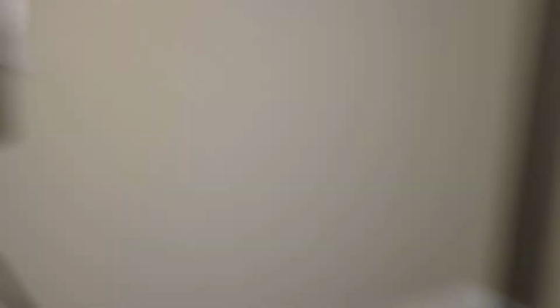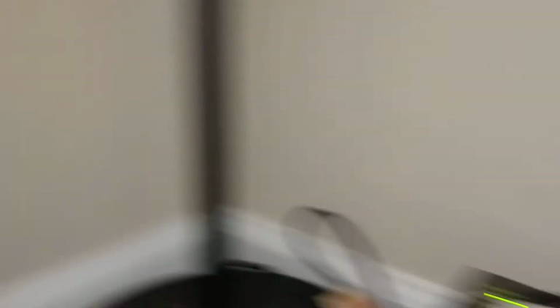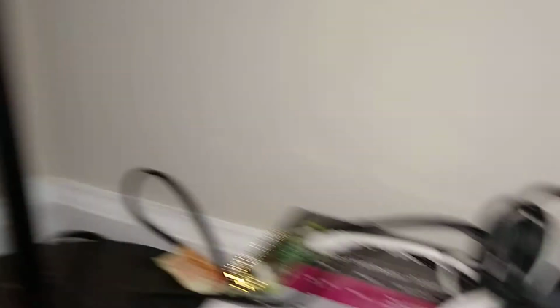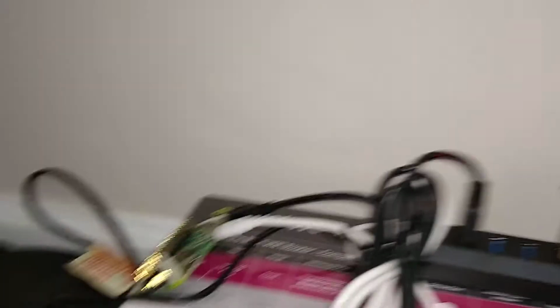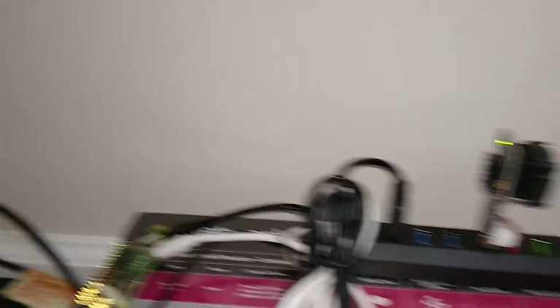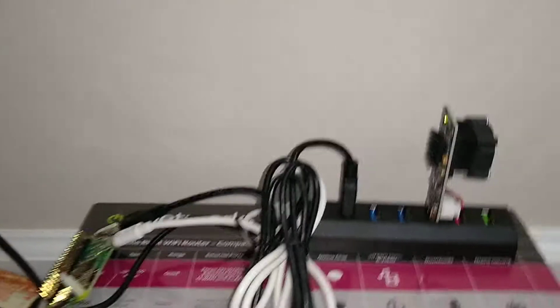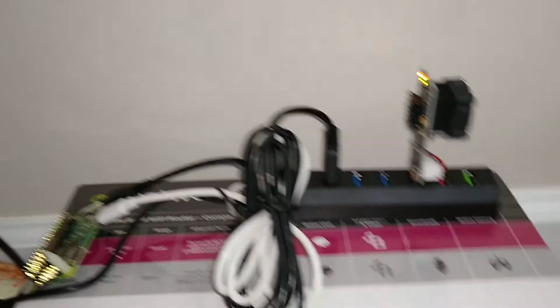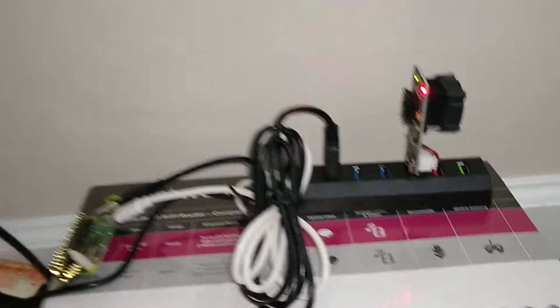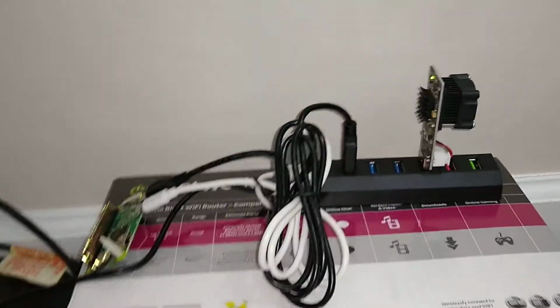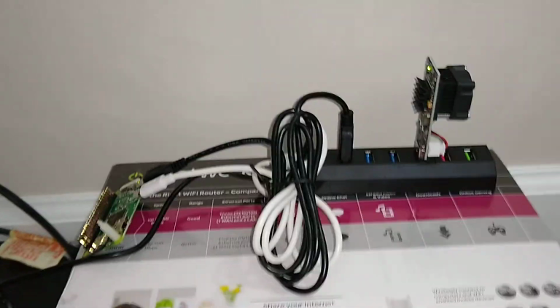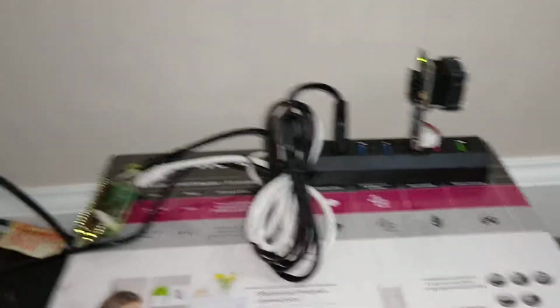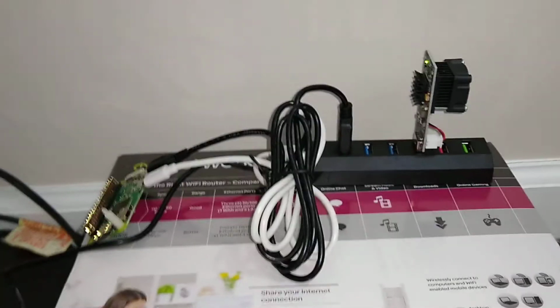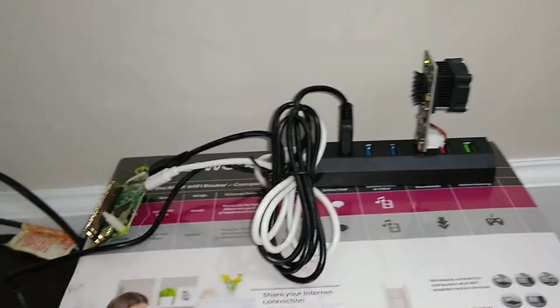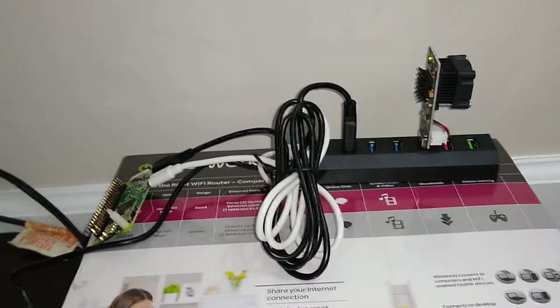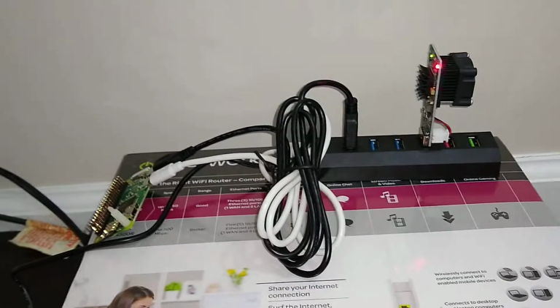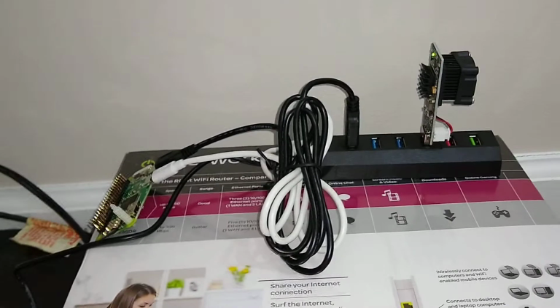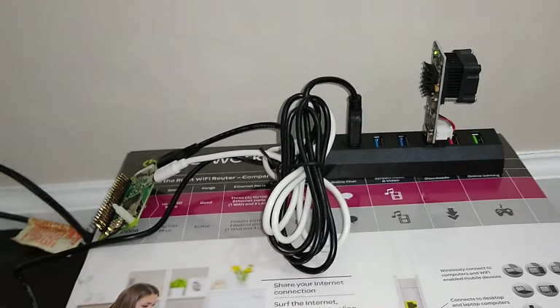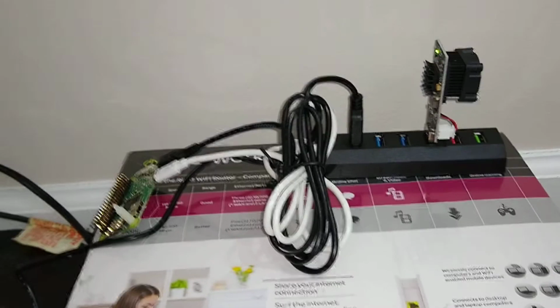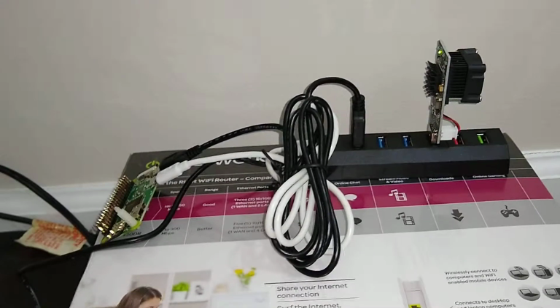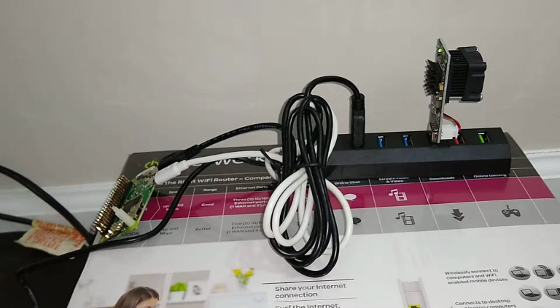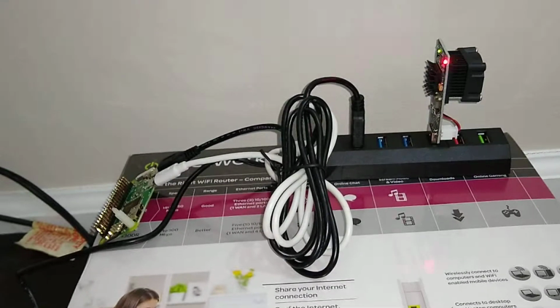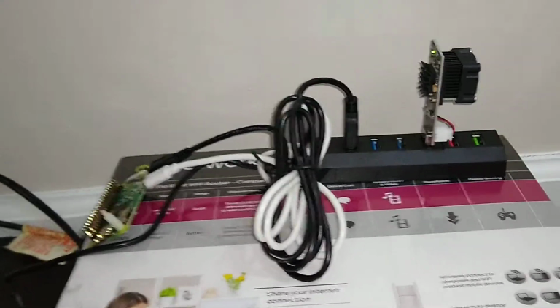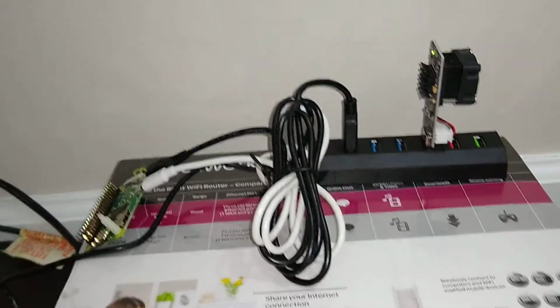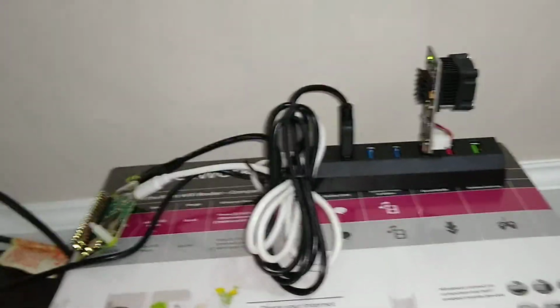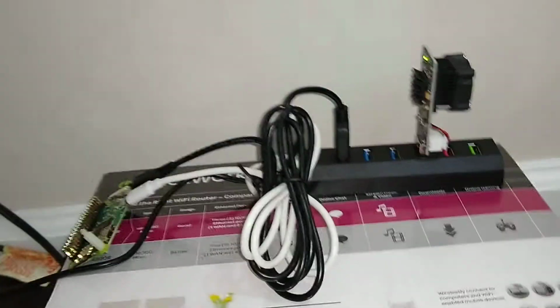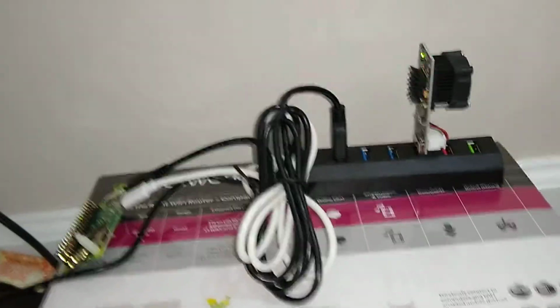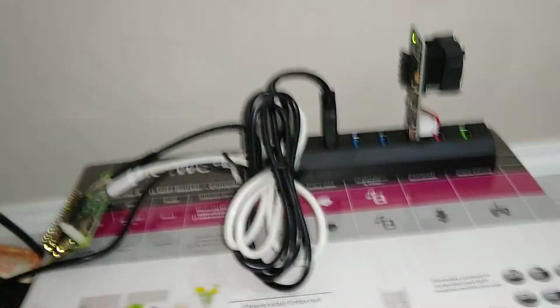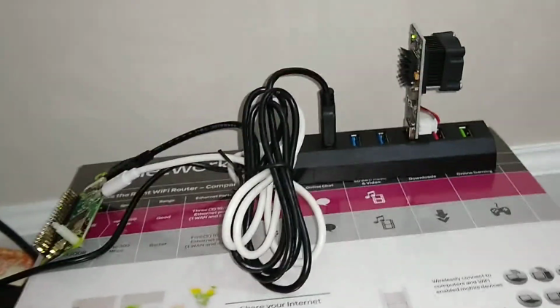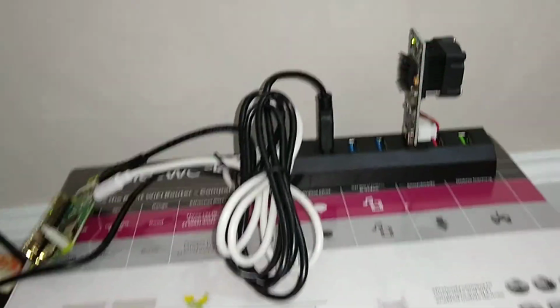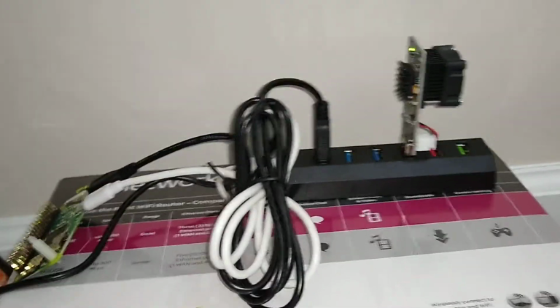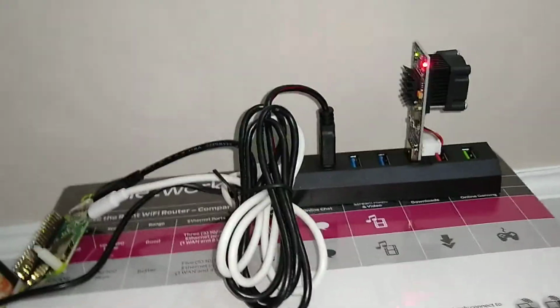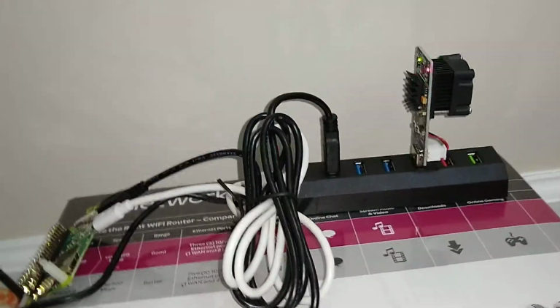So there you go. FutureBit Moonlander 2, configured with a Raspberry Pi — that's the way.